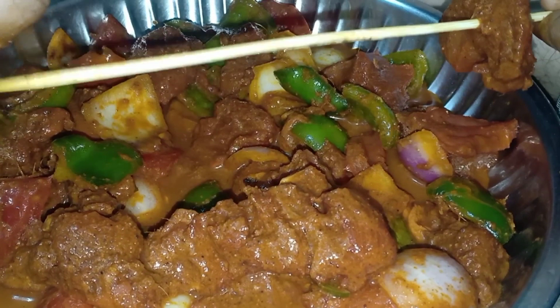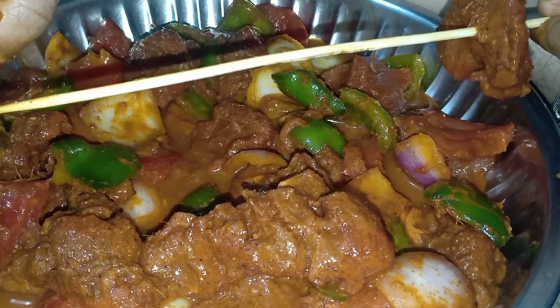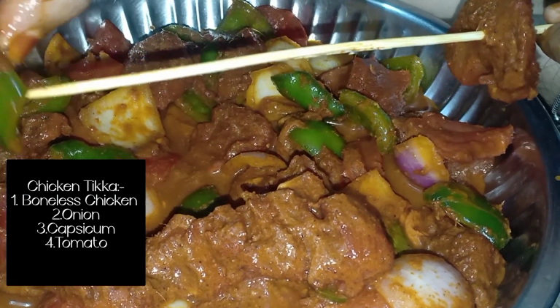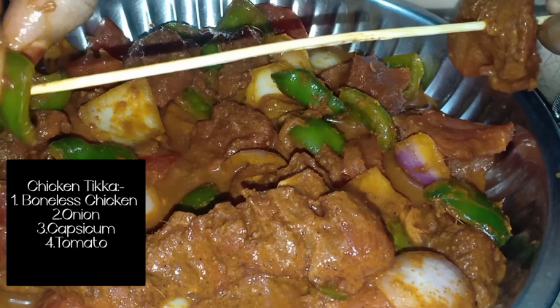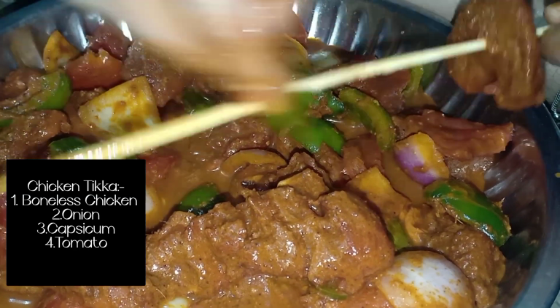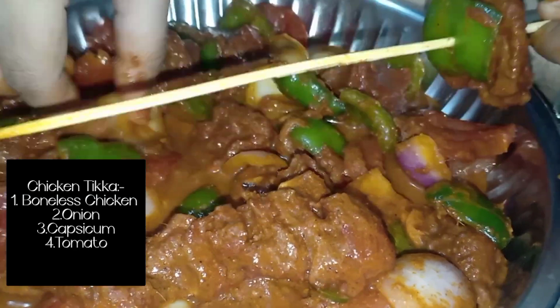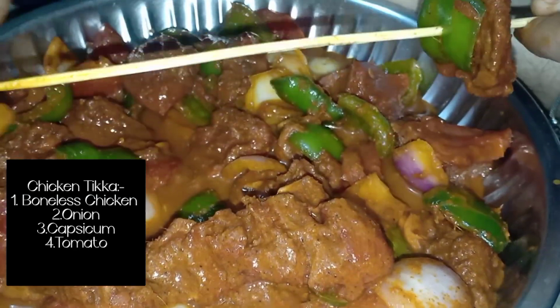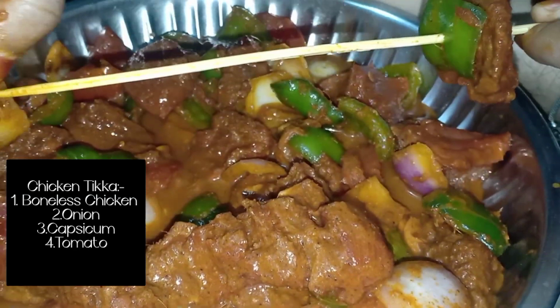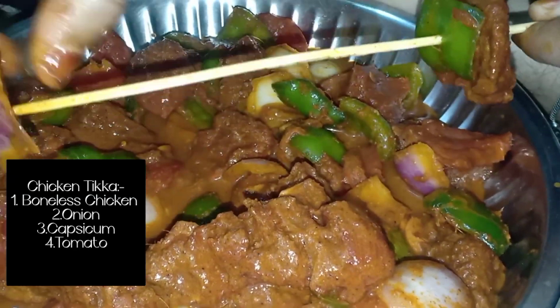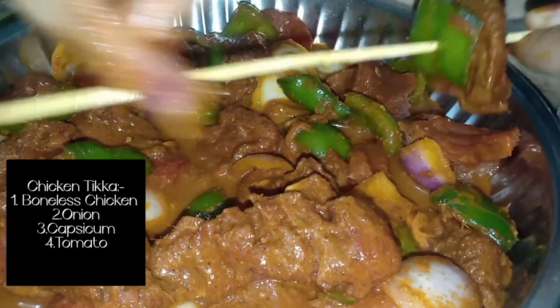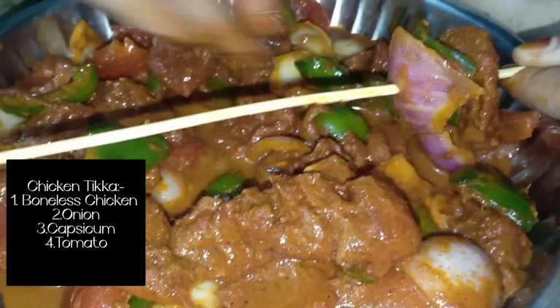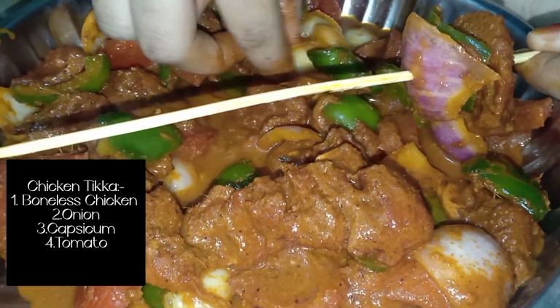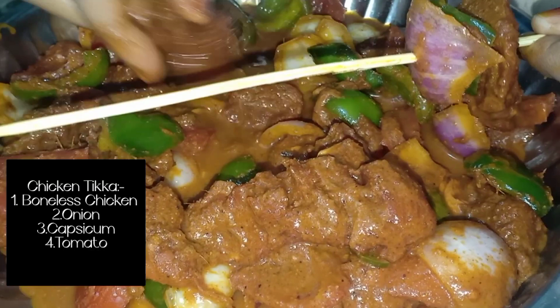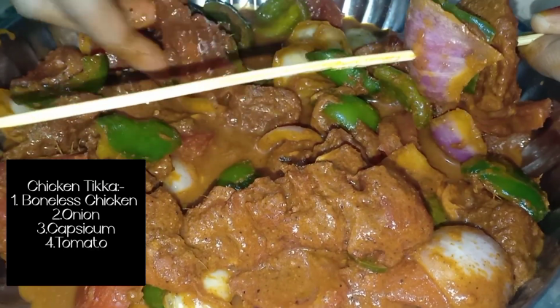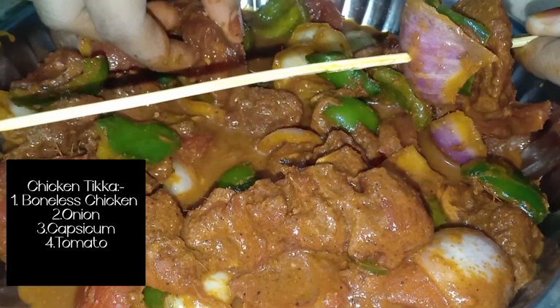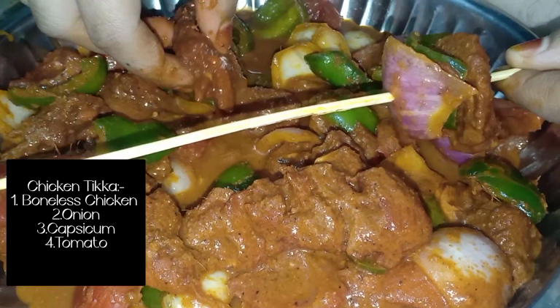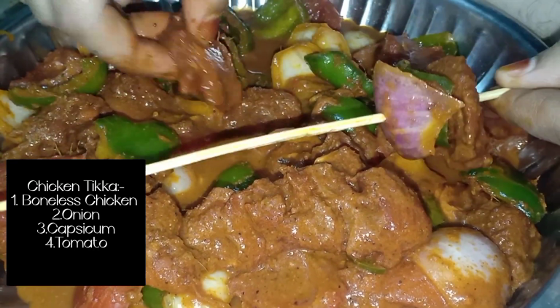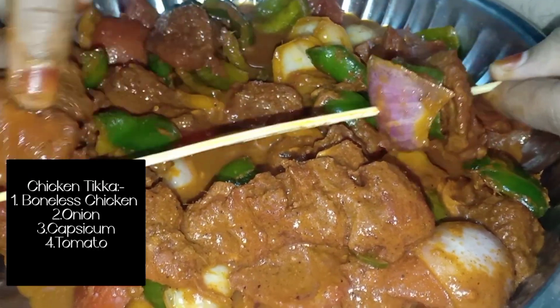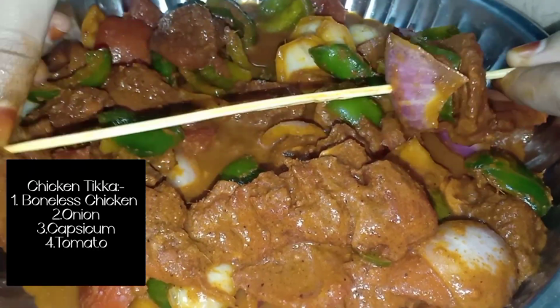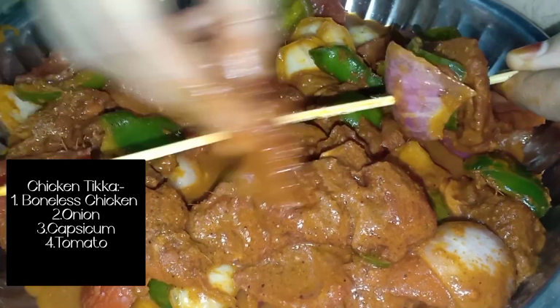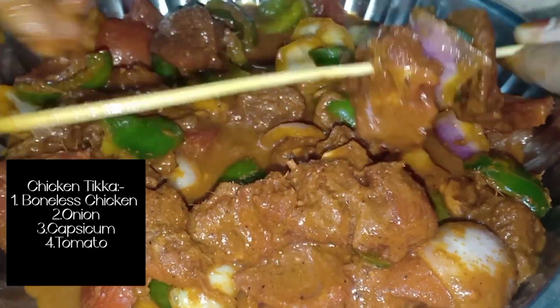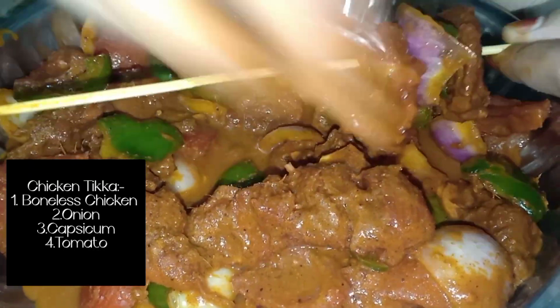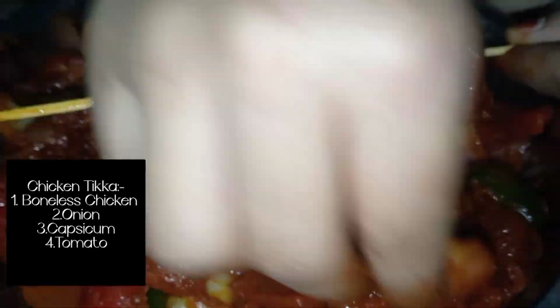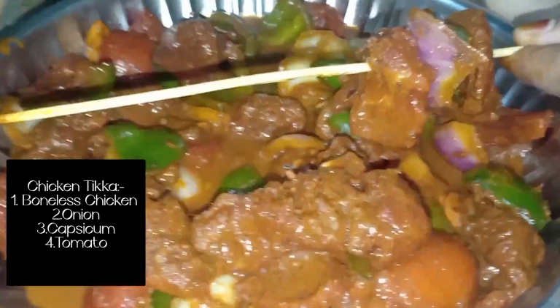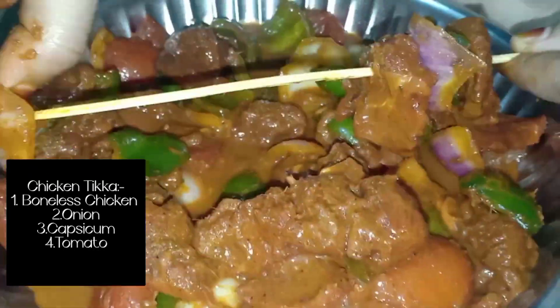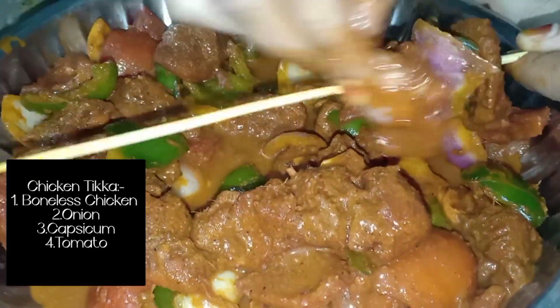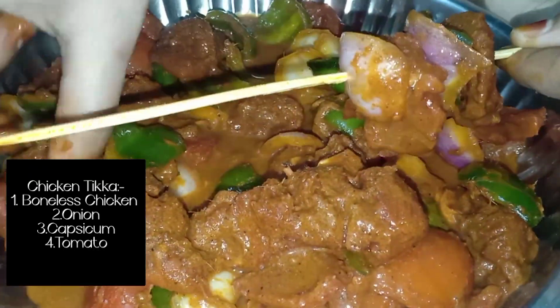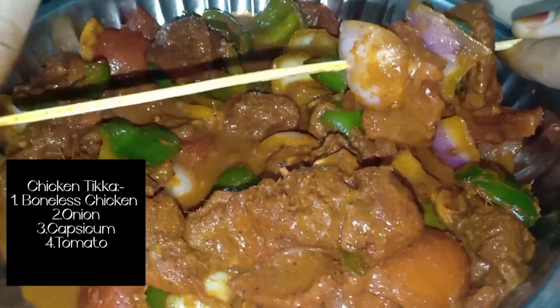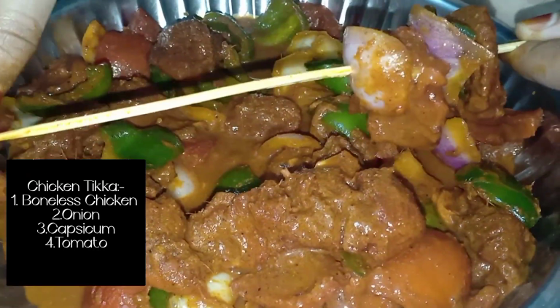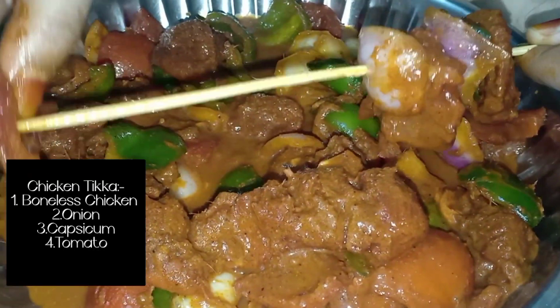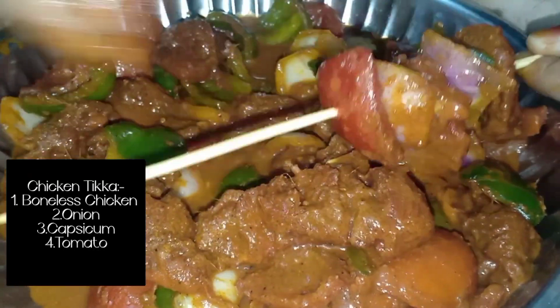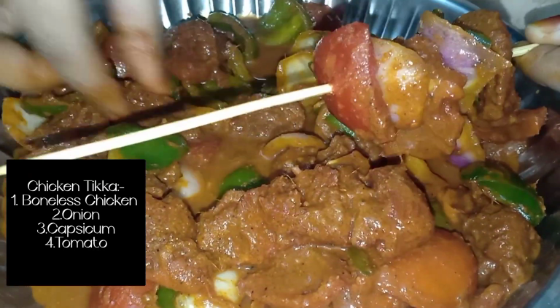Okay, let's take the next chicken. That's the ingredients: boneless chicken, onion, capsicum, tomato.